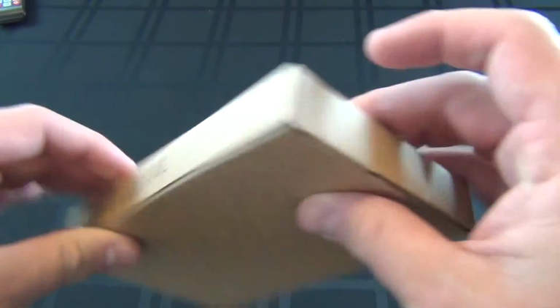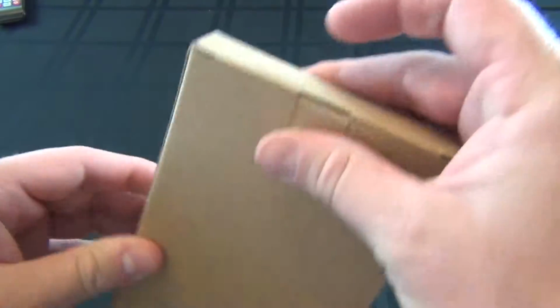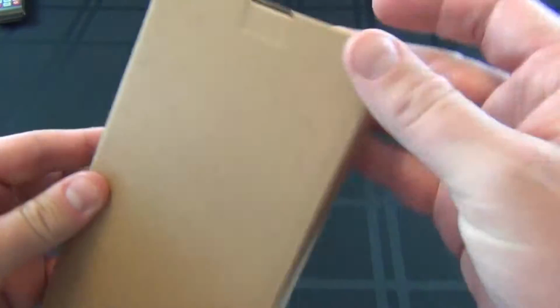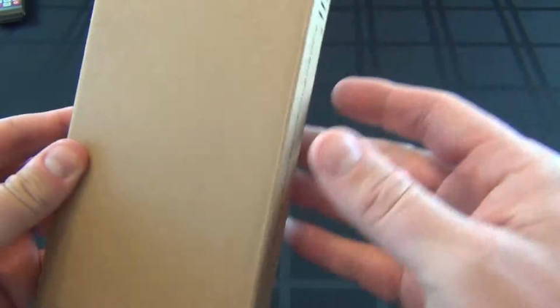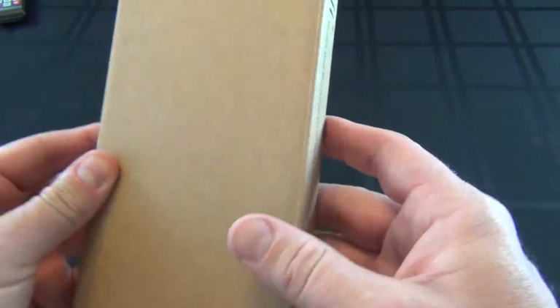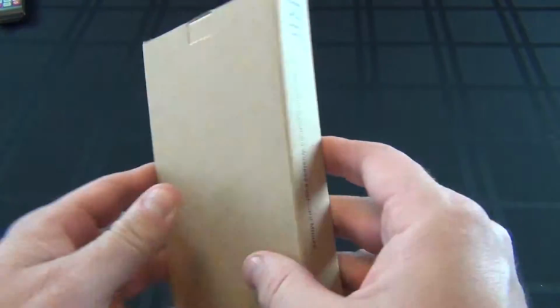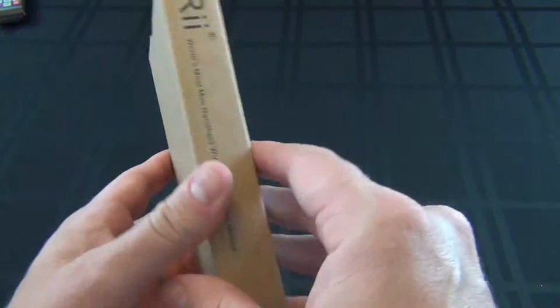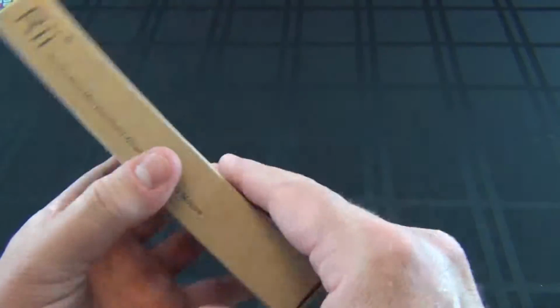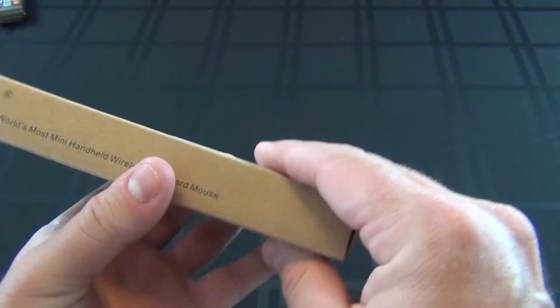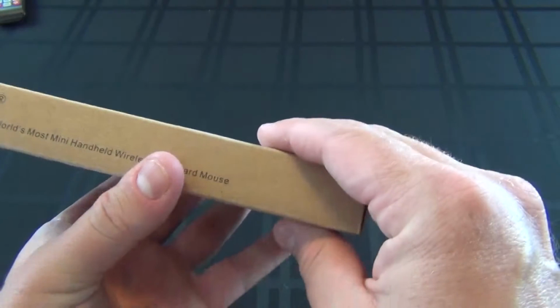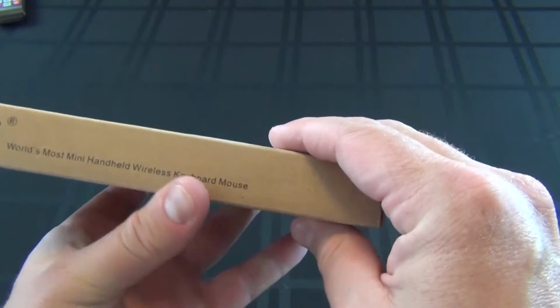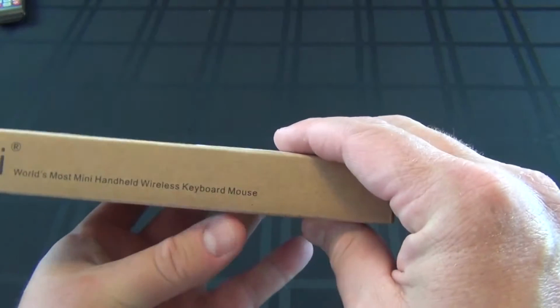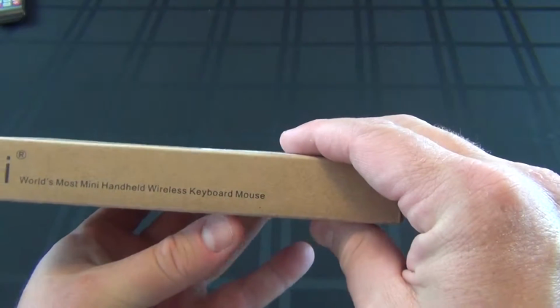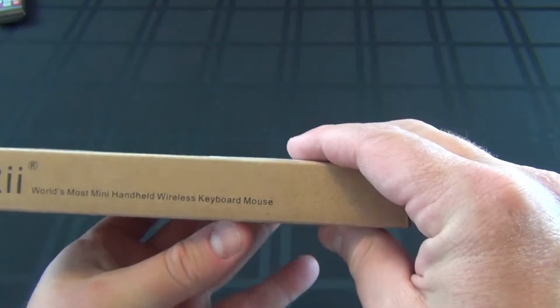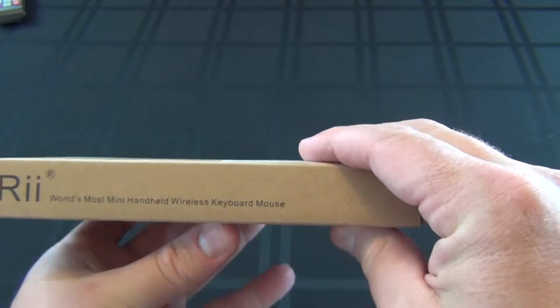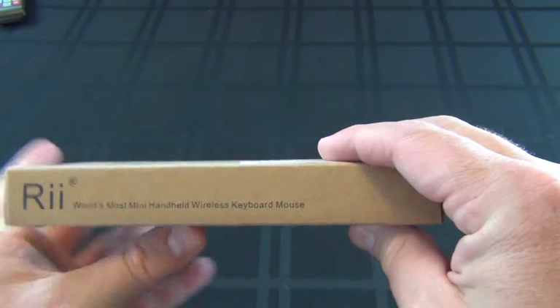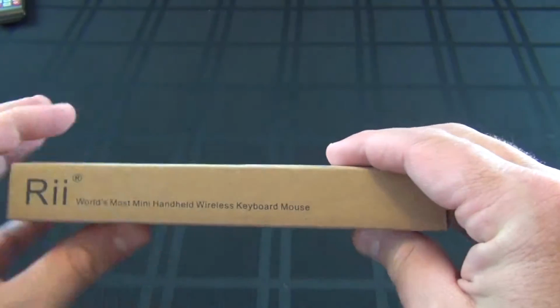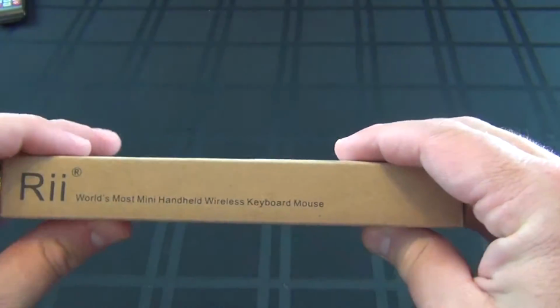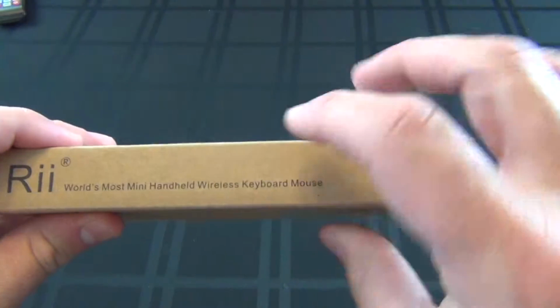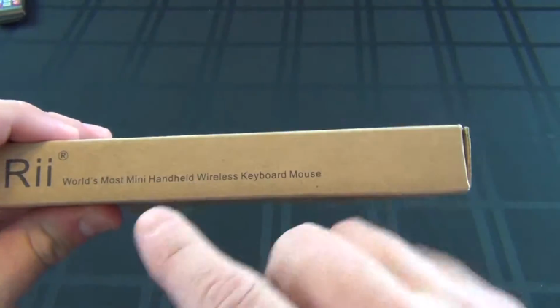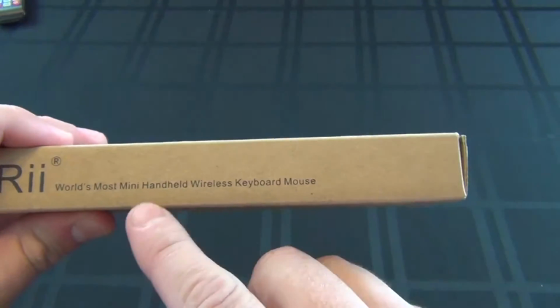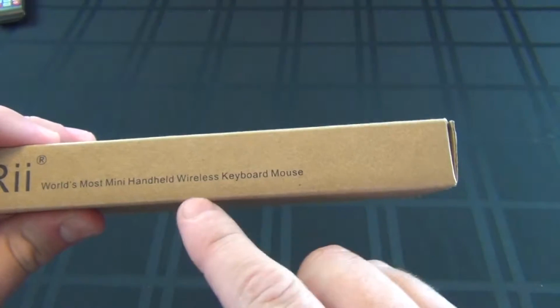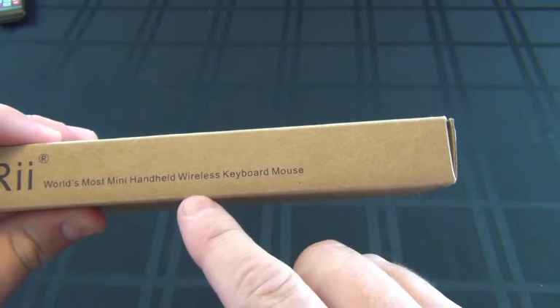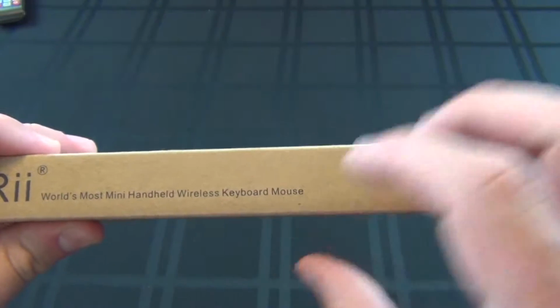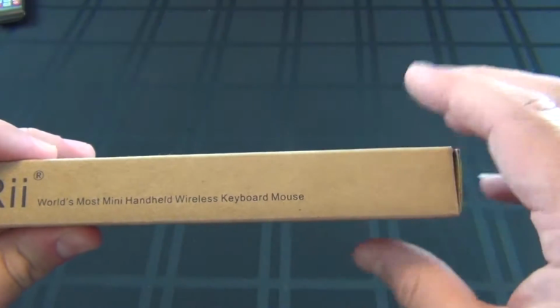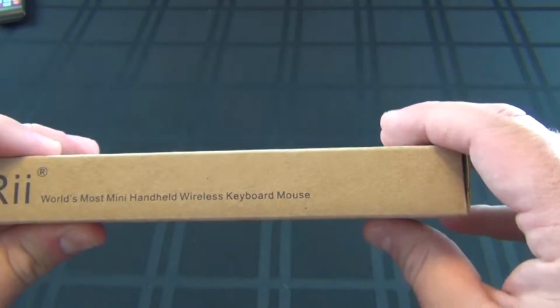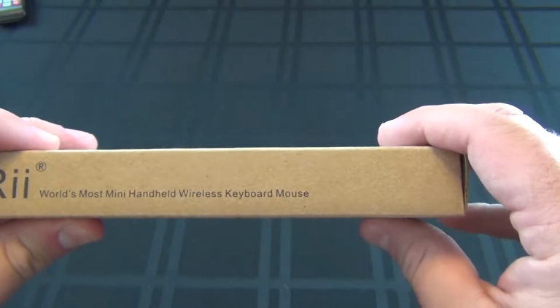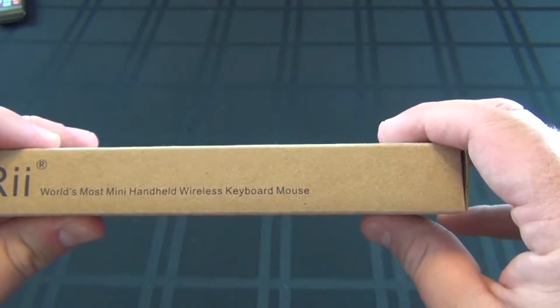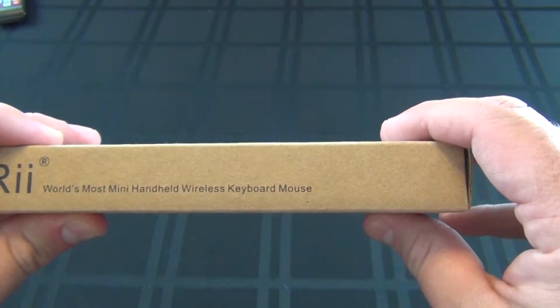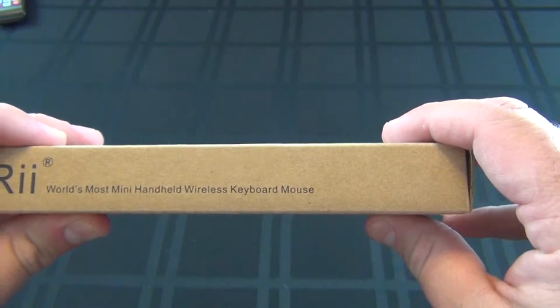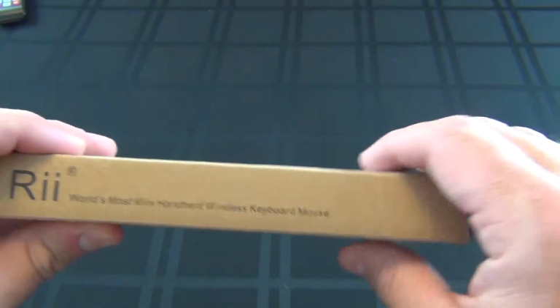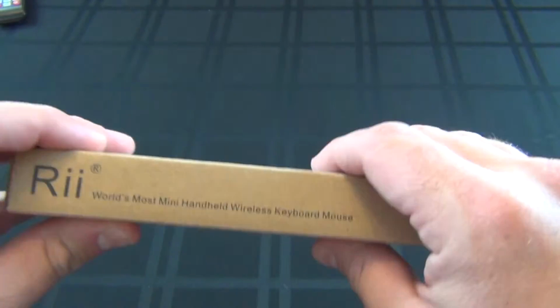Nothing special on the box. It says world's most mini handheld wireless keyboard.